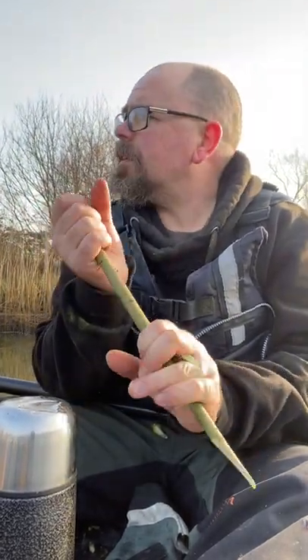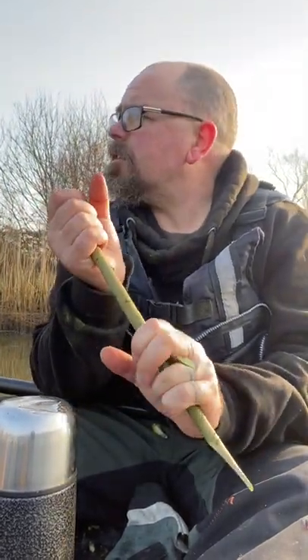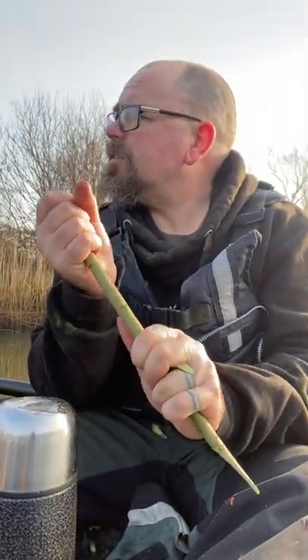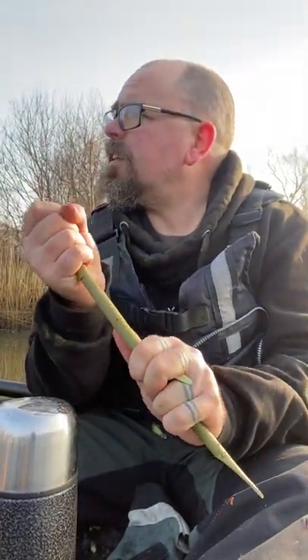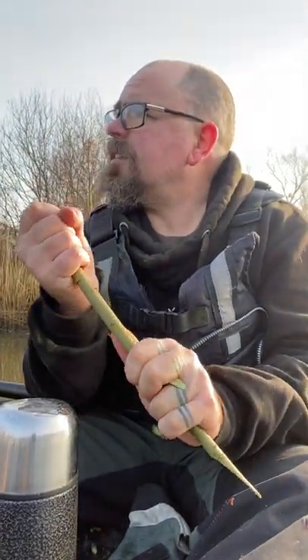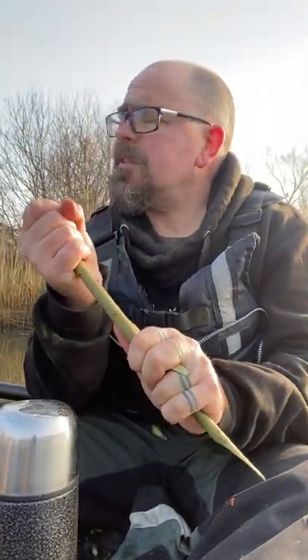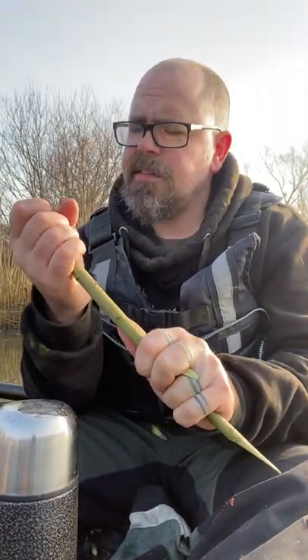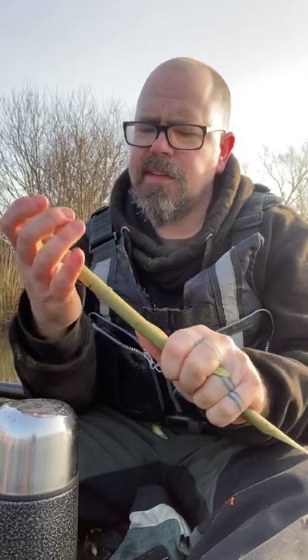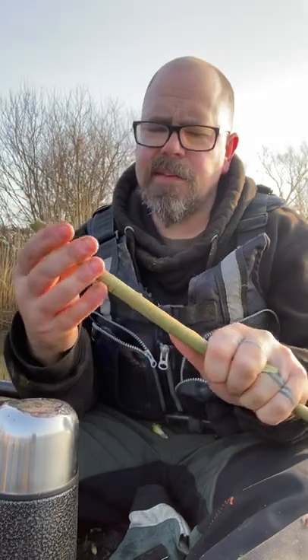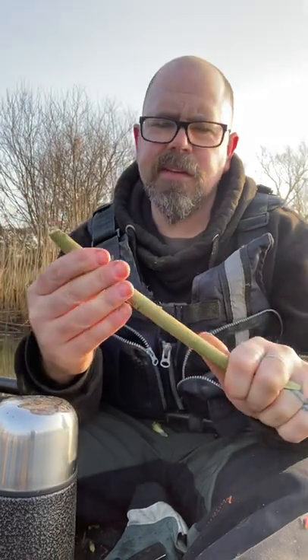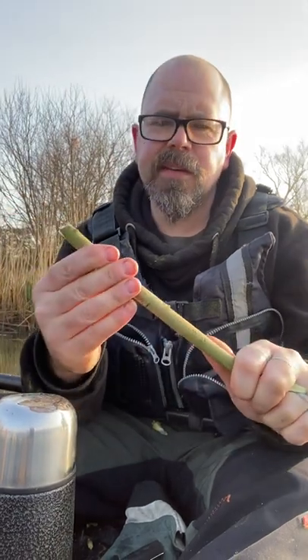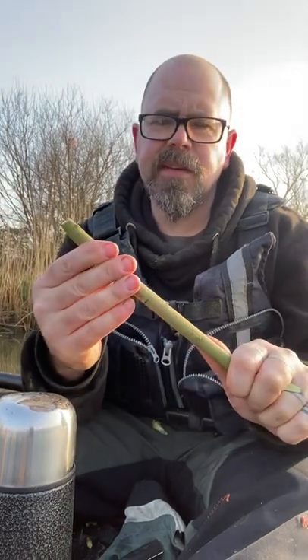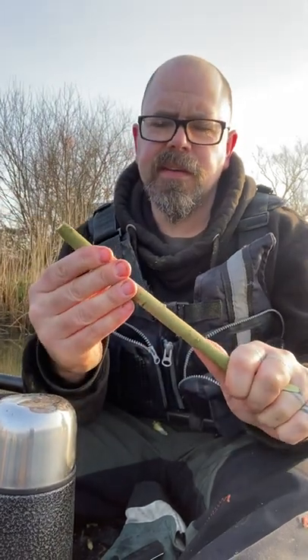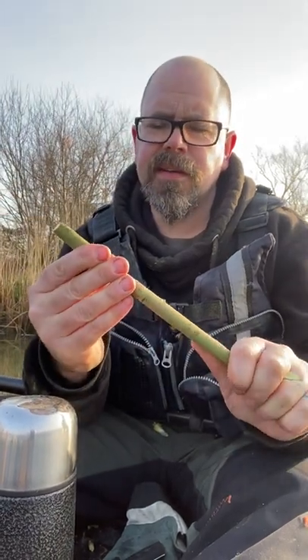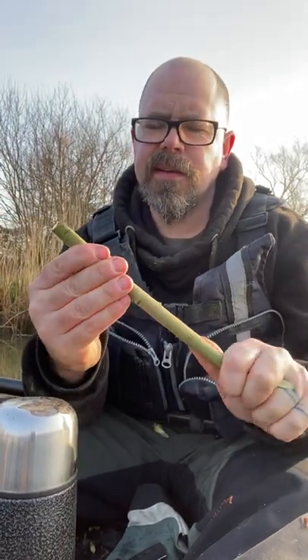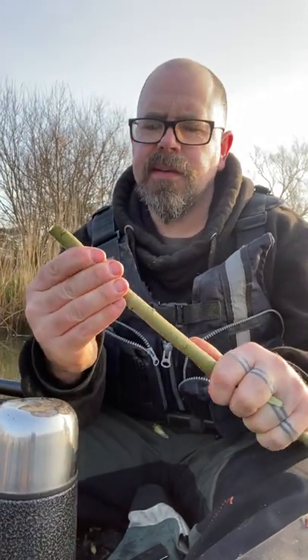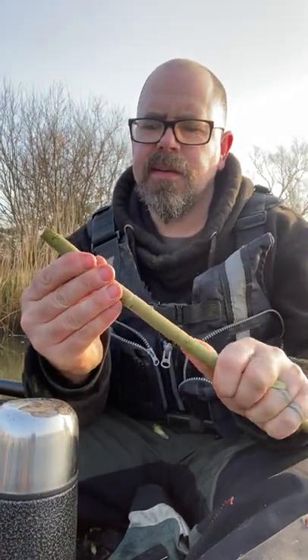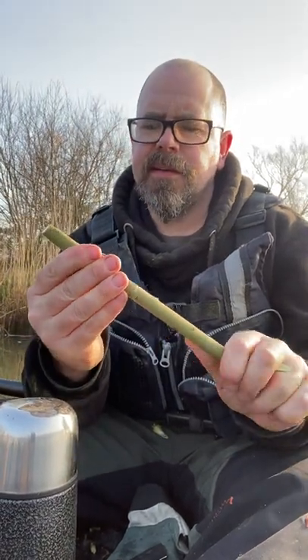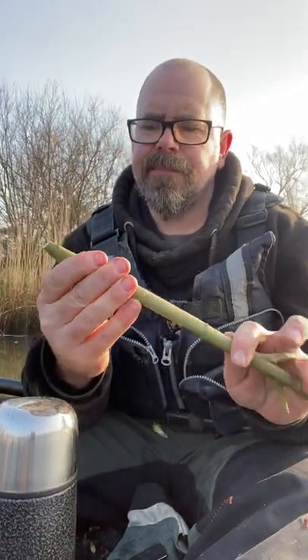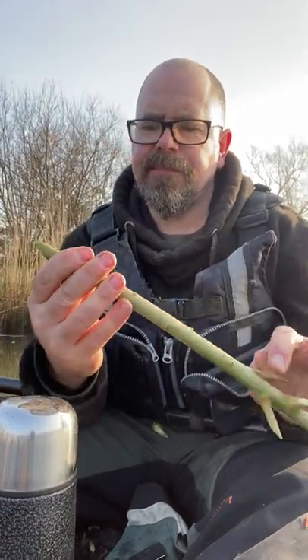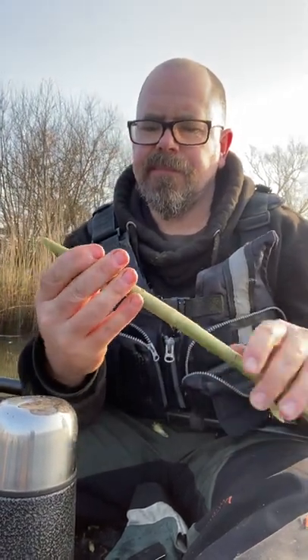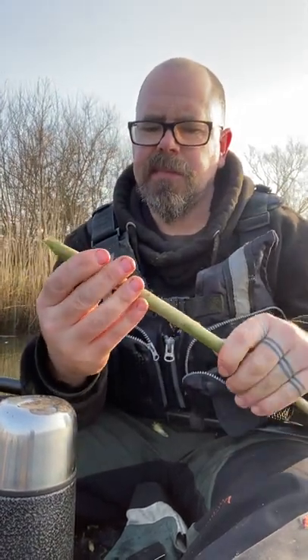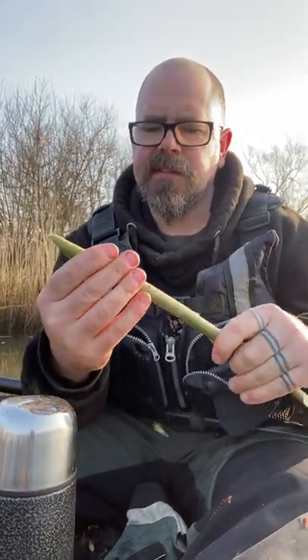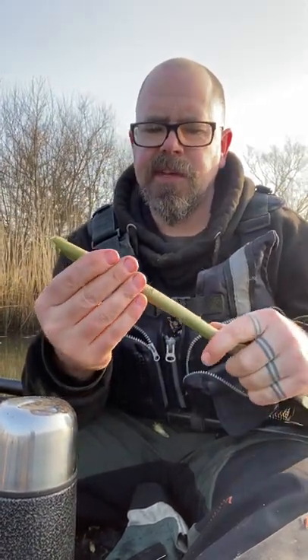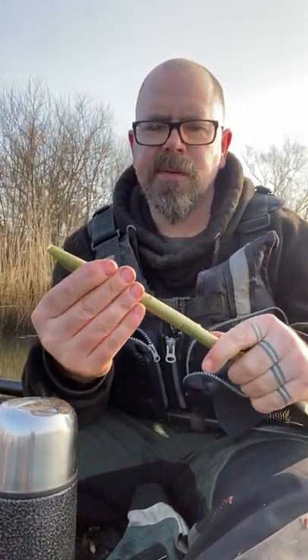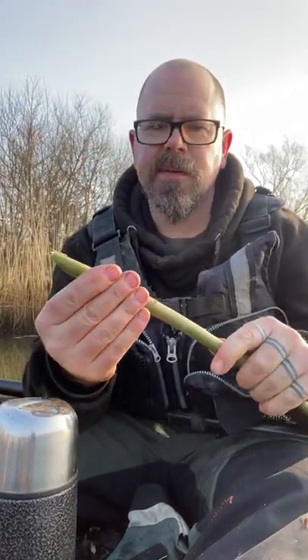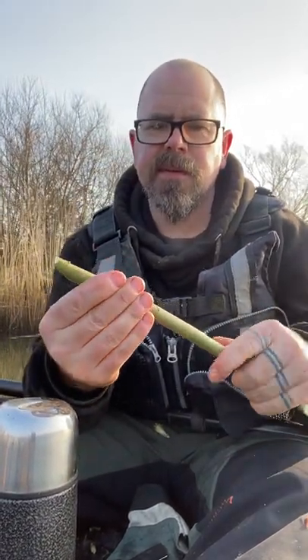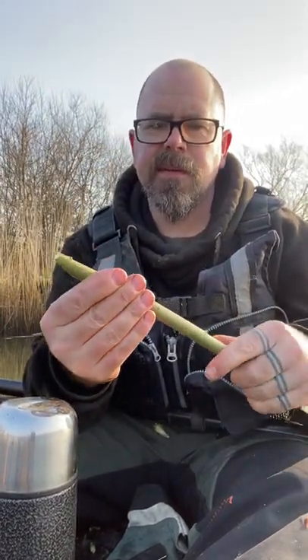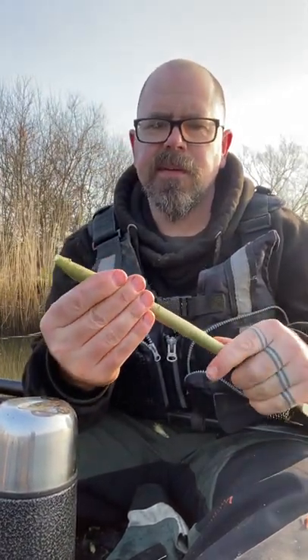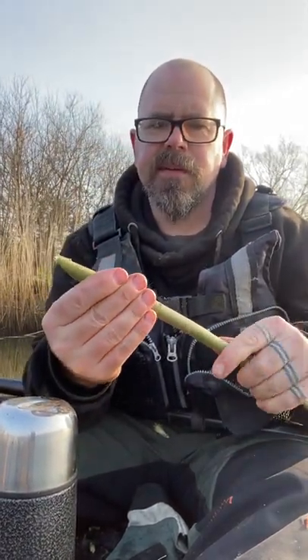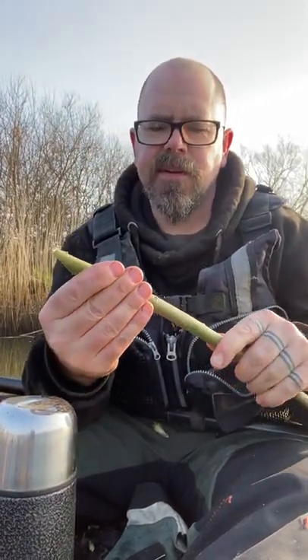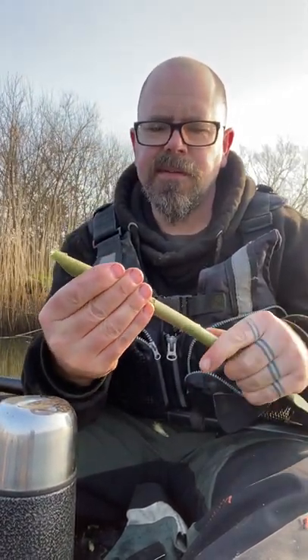Grip it gently and twist. There we go — that's now loose.